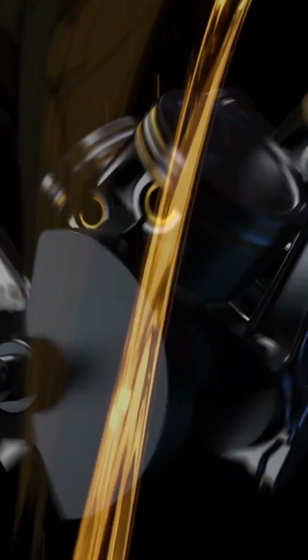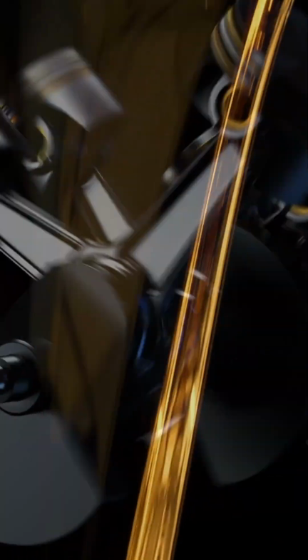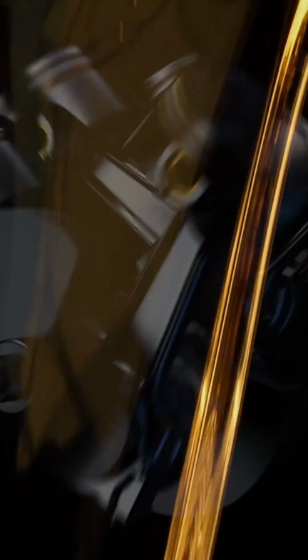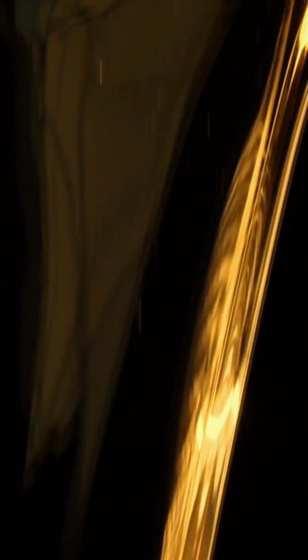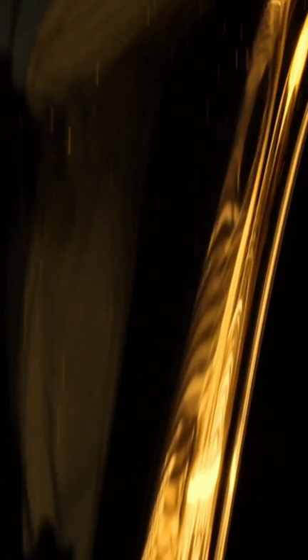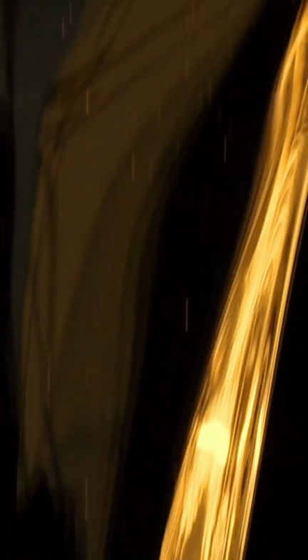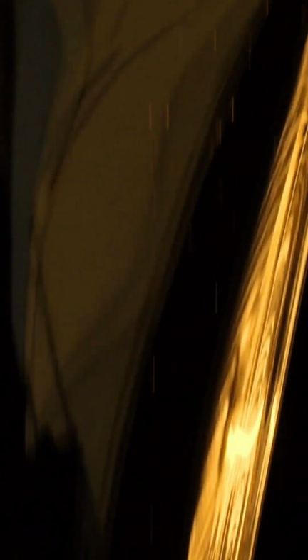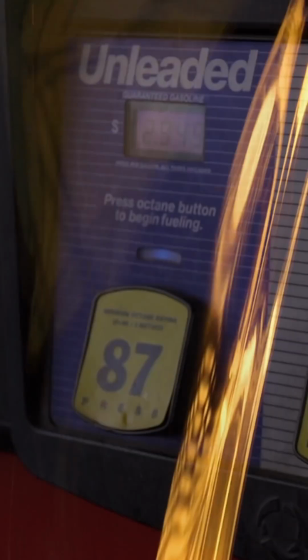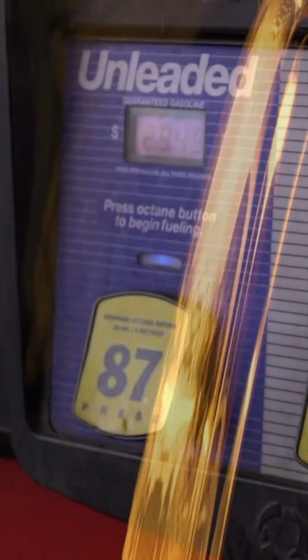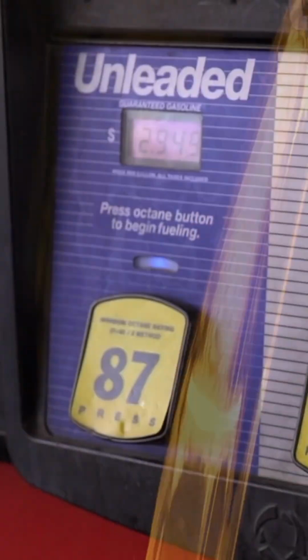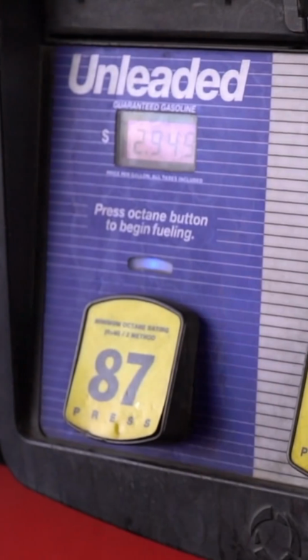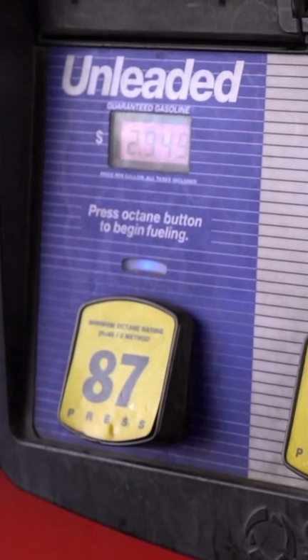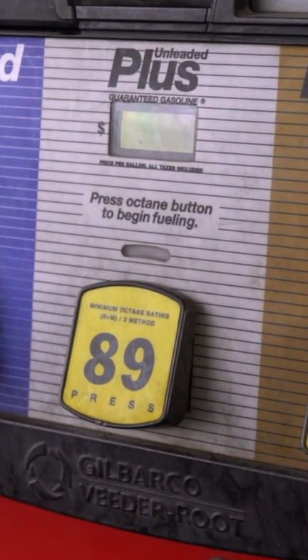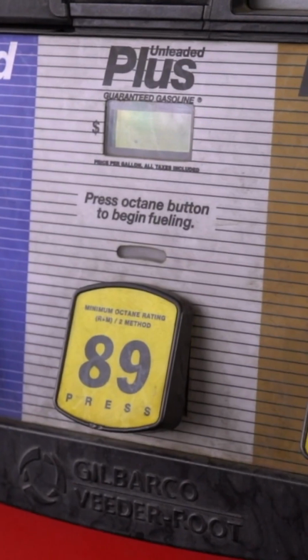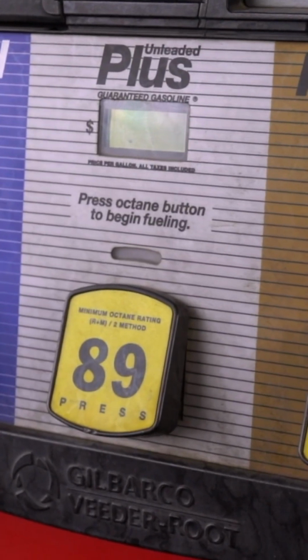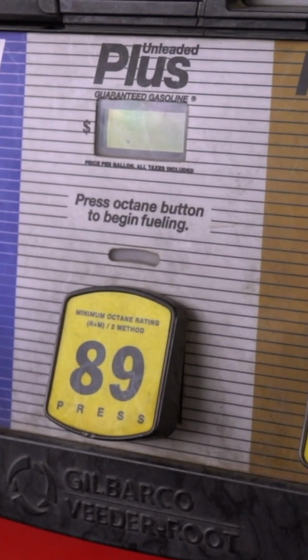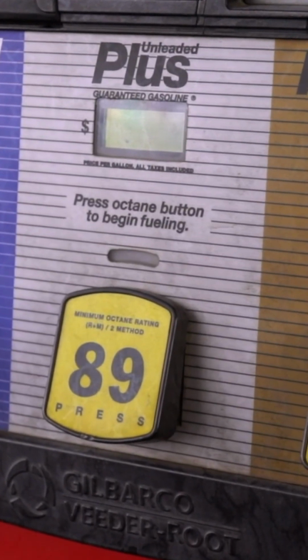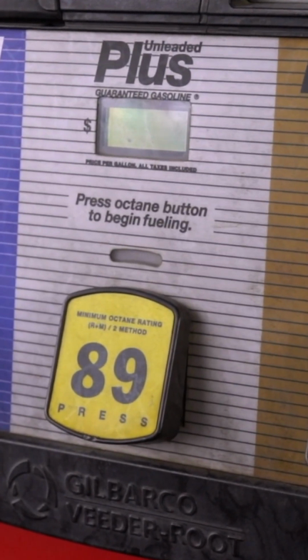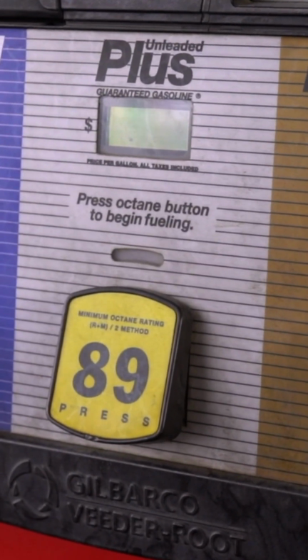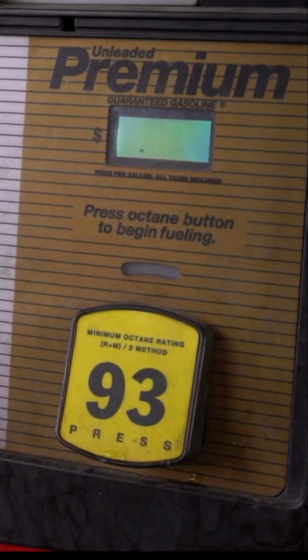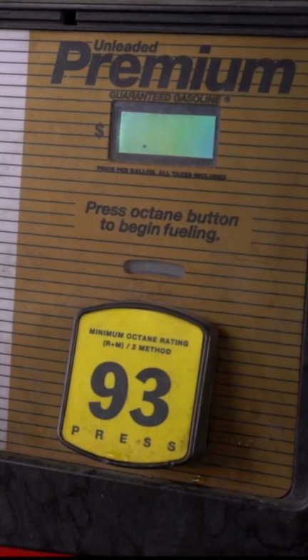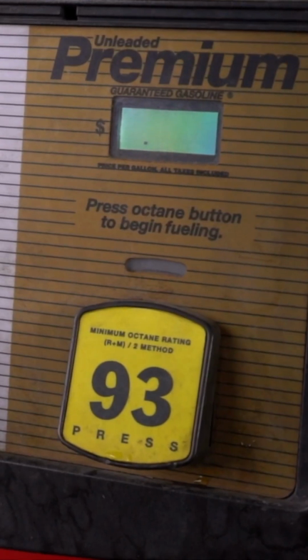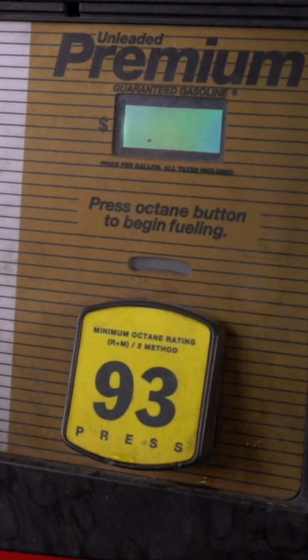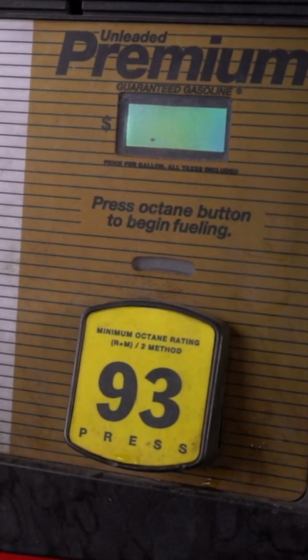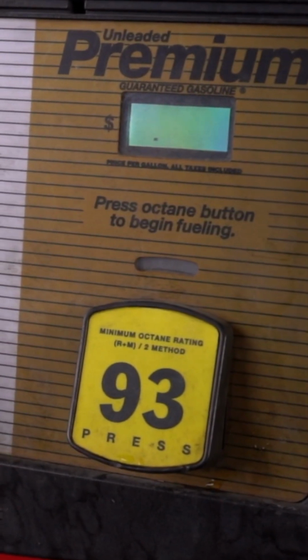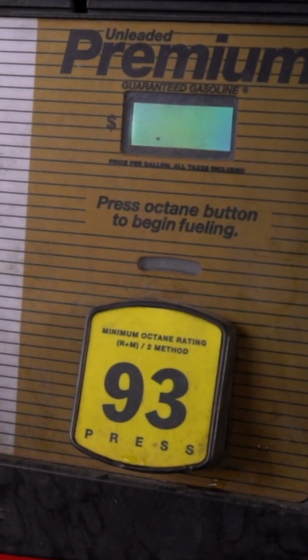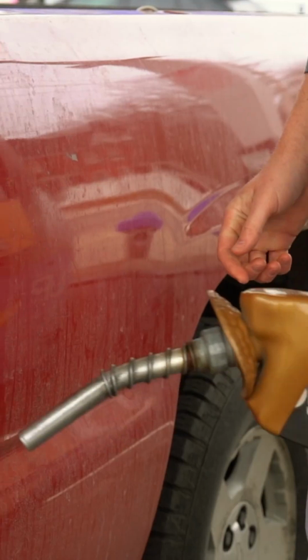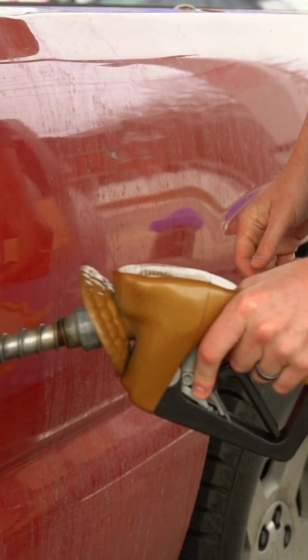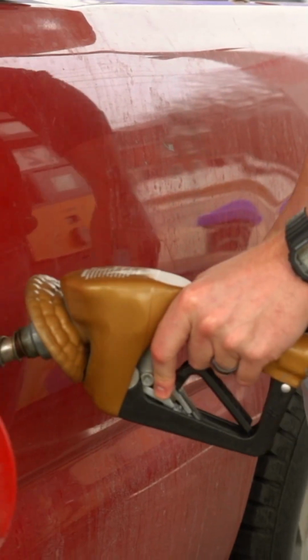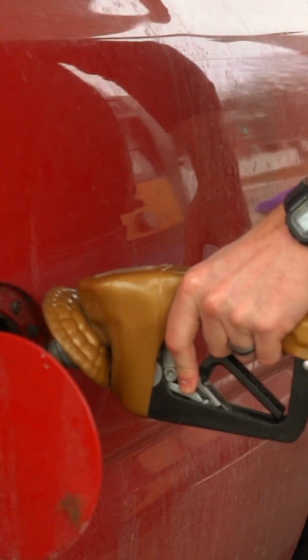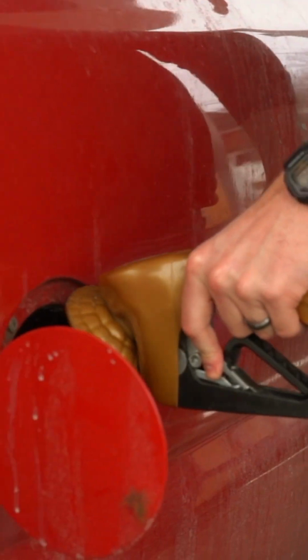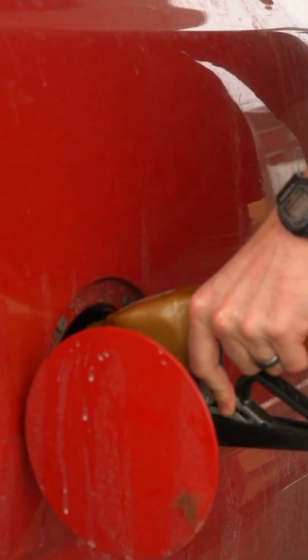In the US, you'll often see the octane number of 87, regular; 89, mid-grade; or 91 to 93, premium, when you fill up.